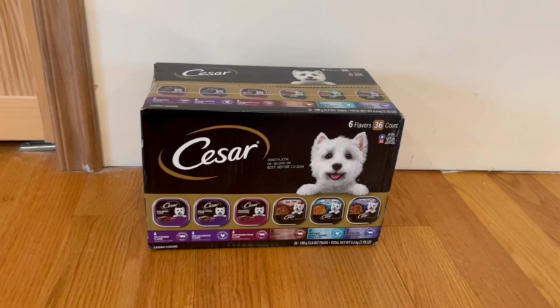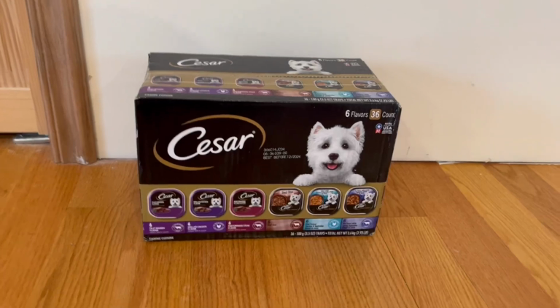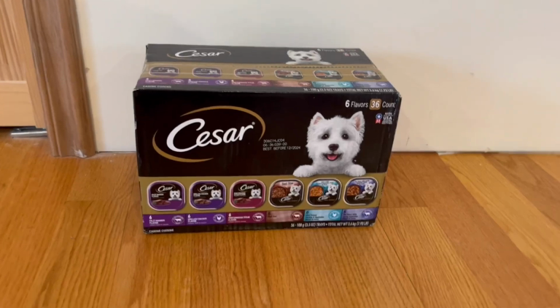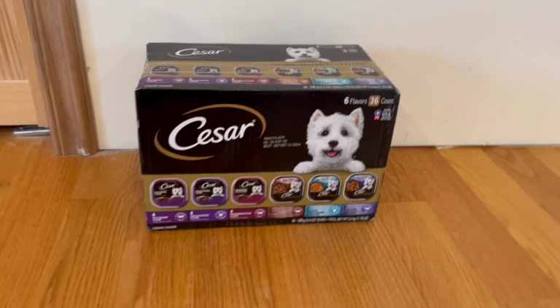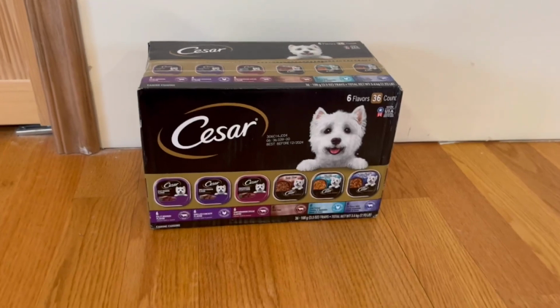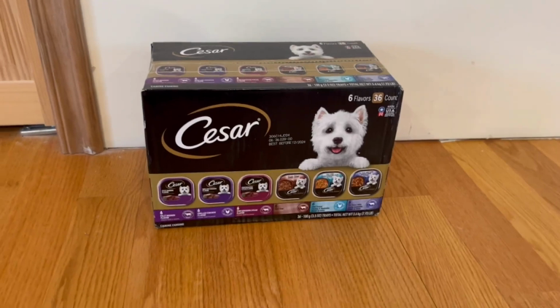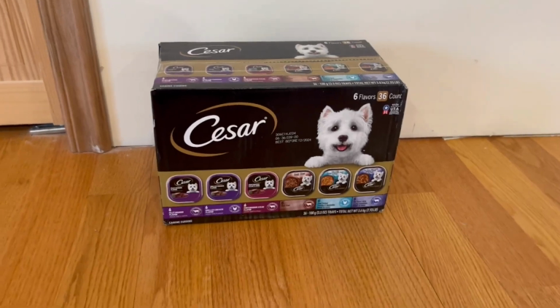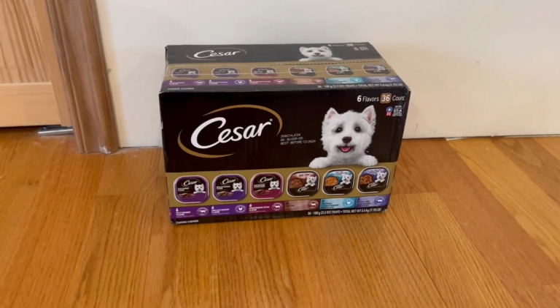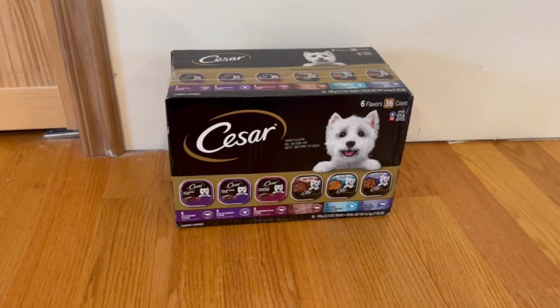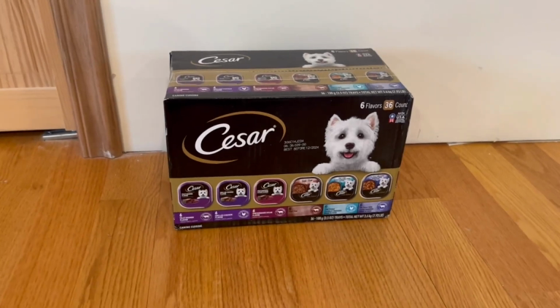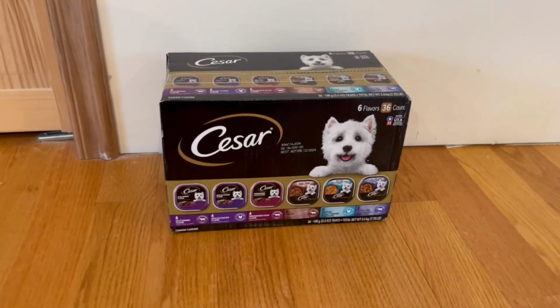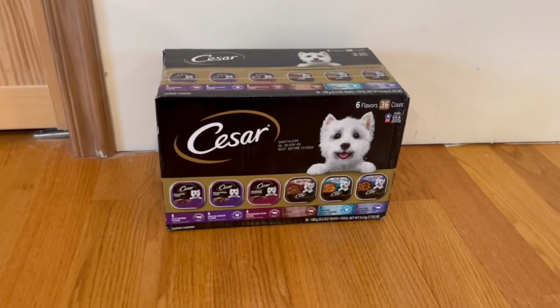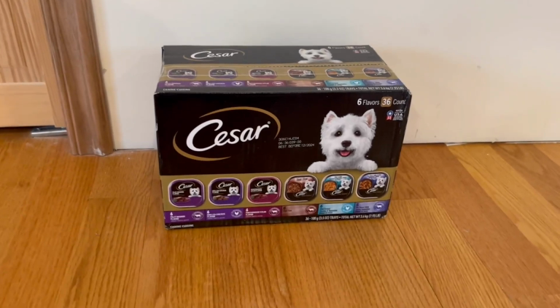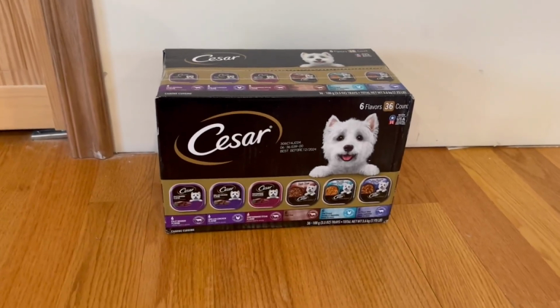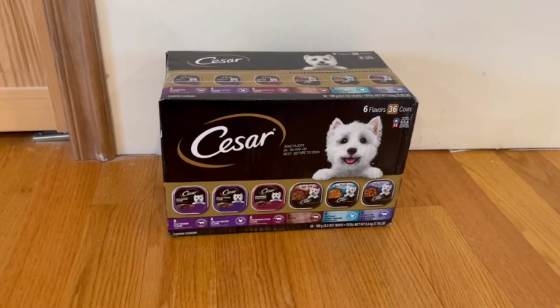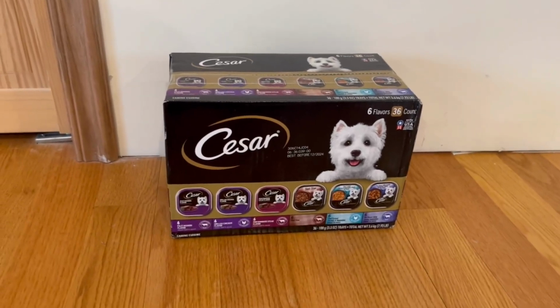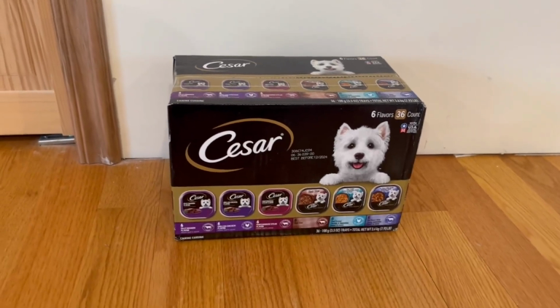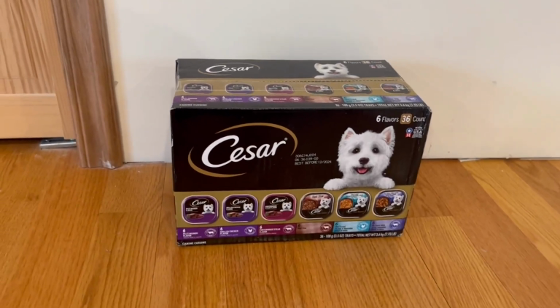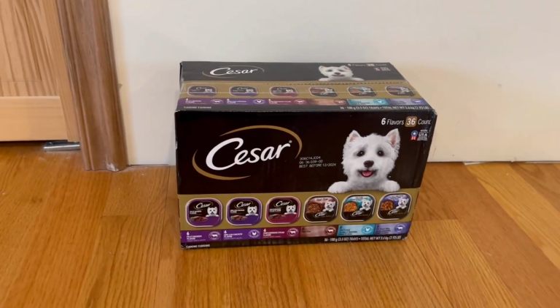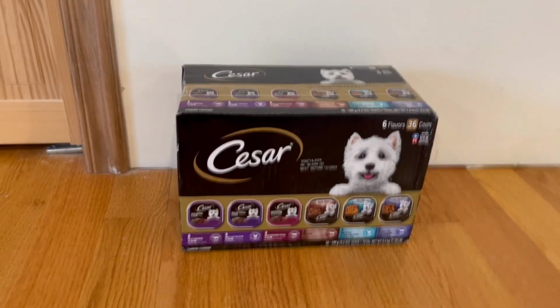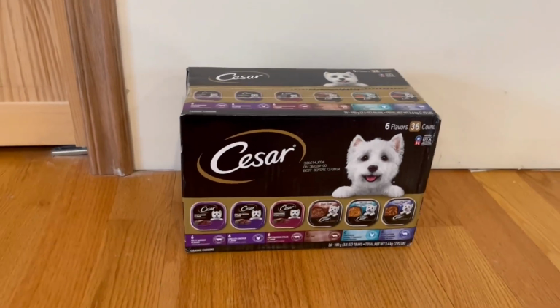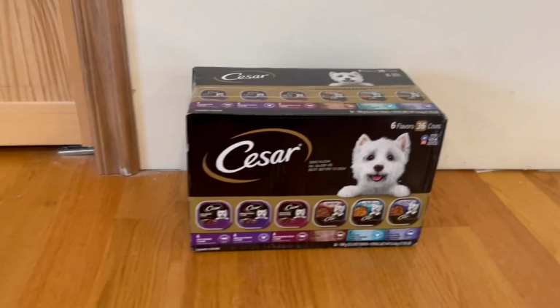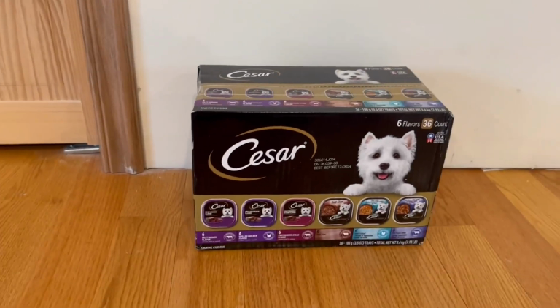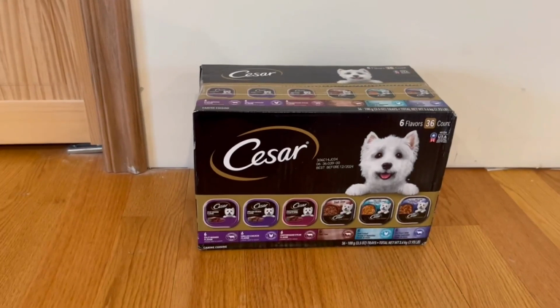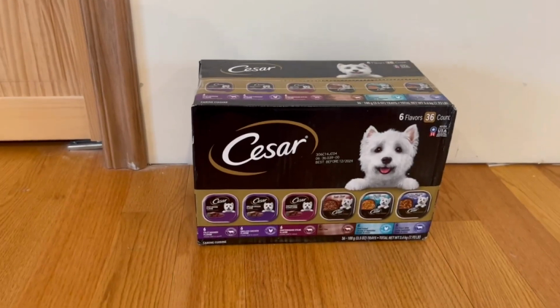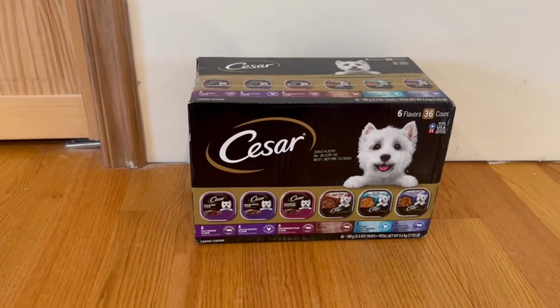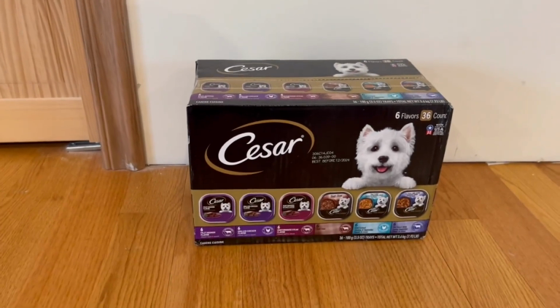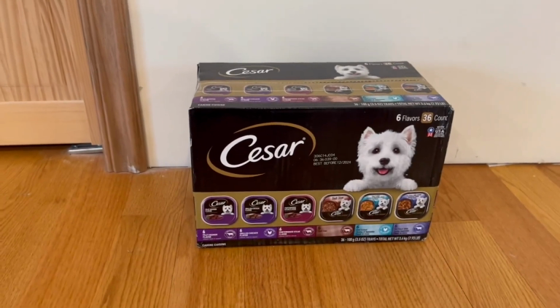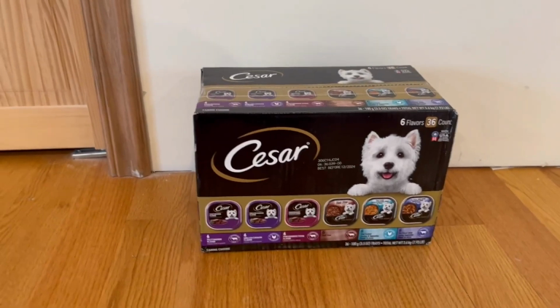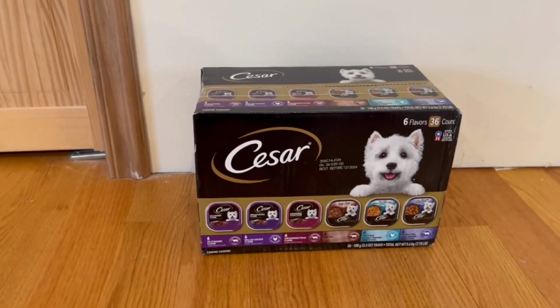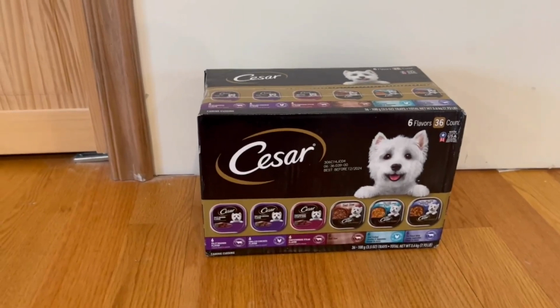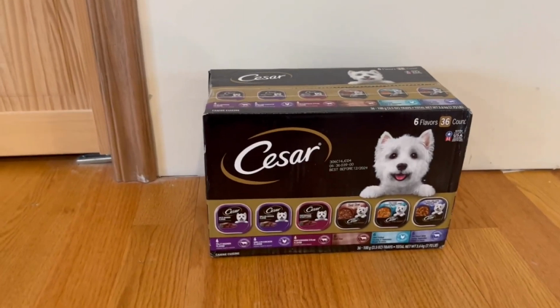Hey guys, quick reviews, back with Tim on the review, and today we're going over the Caesar wet dog food.